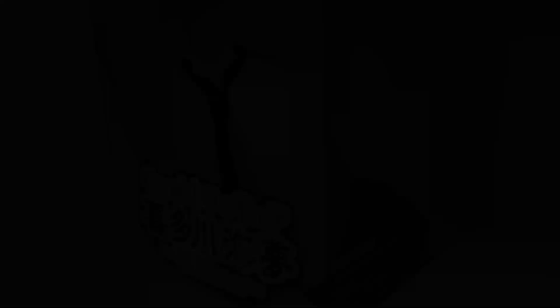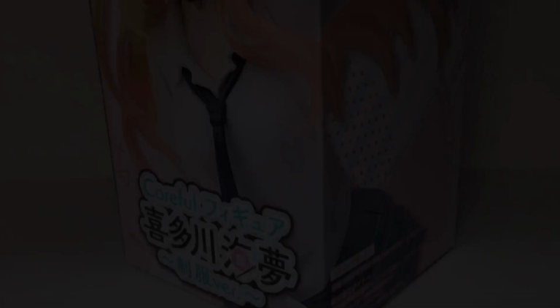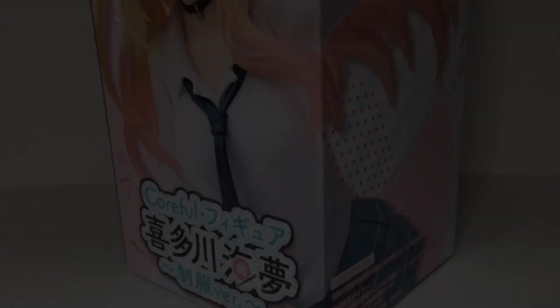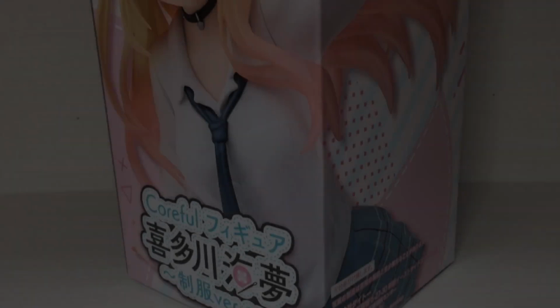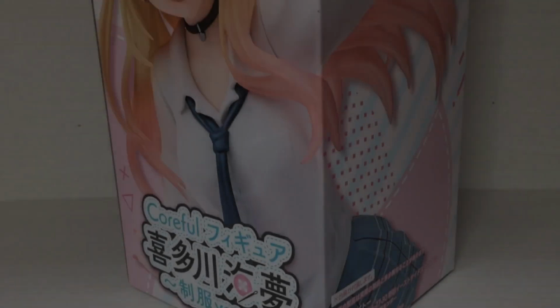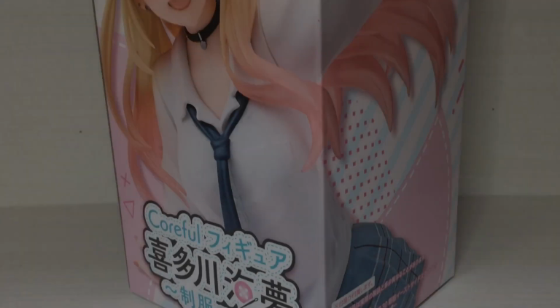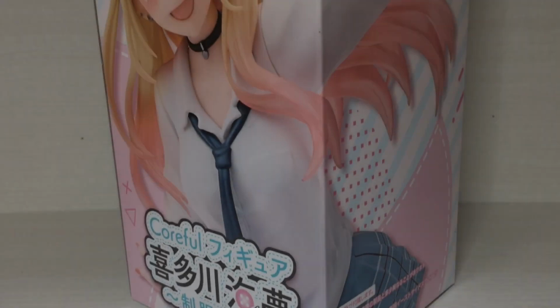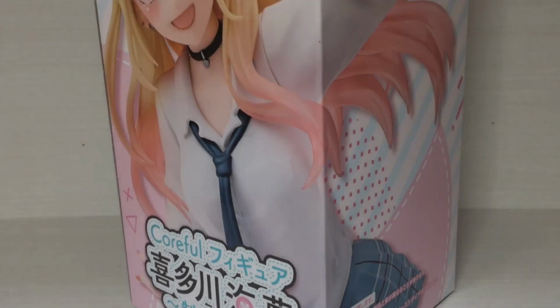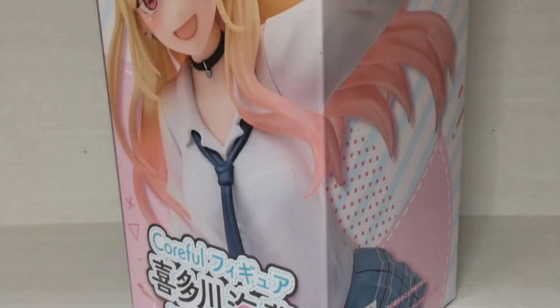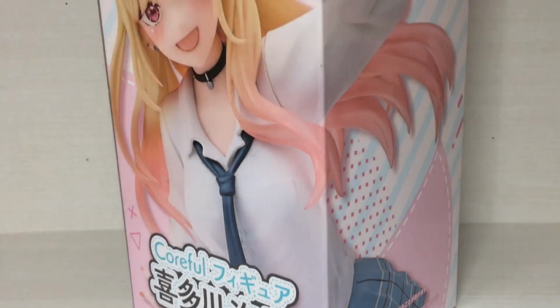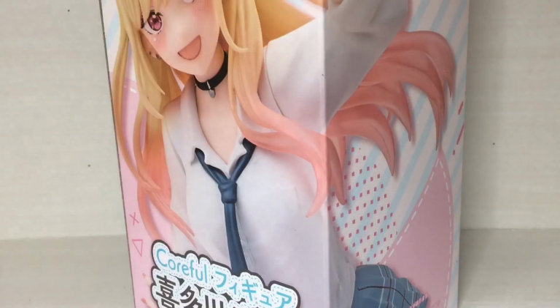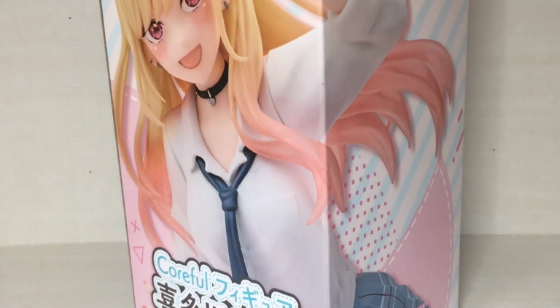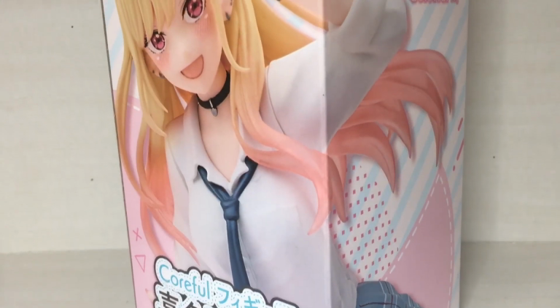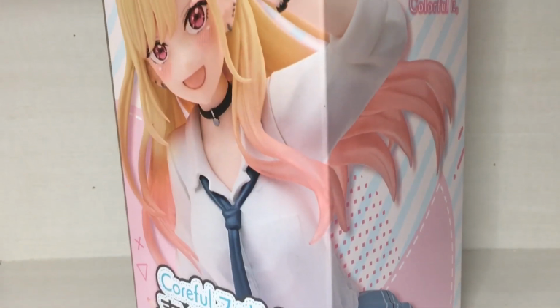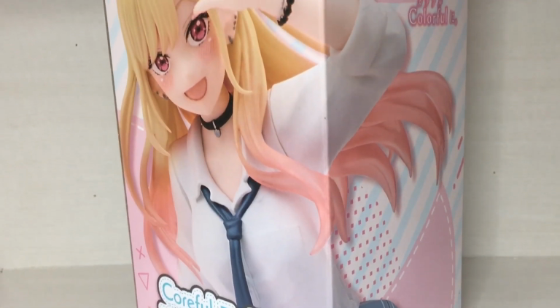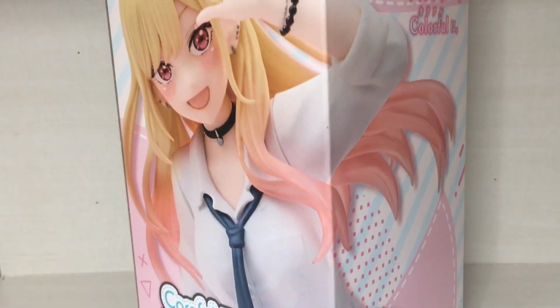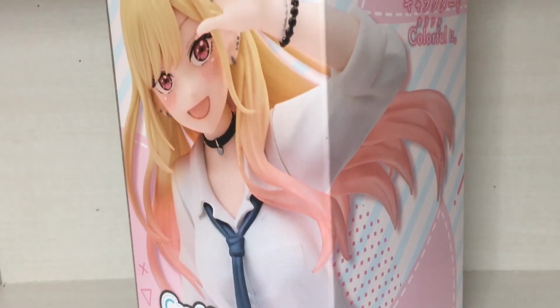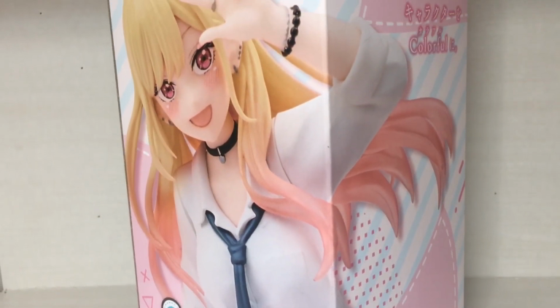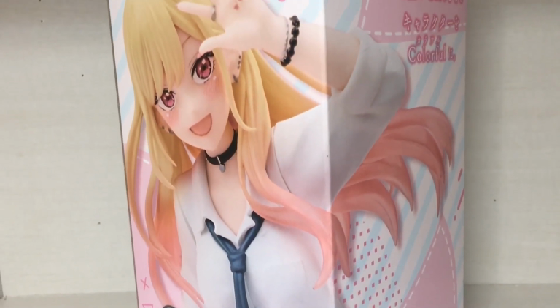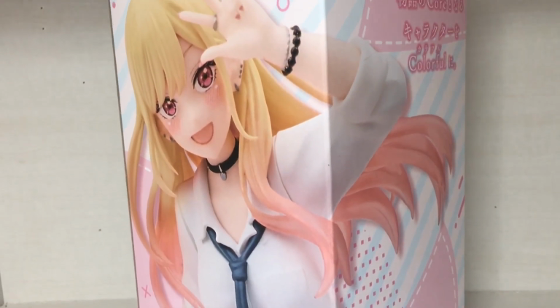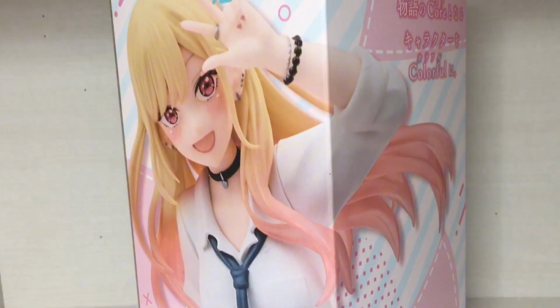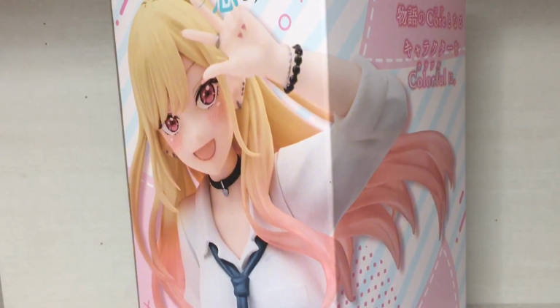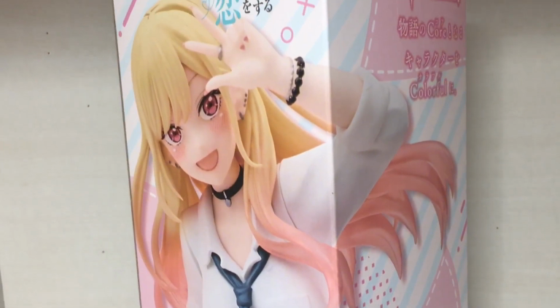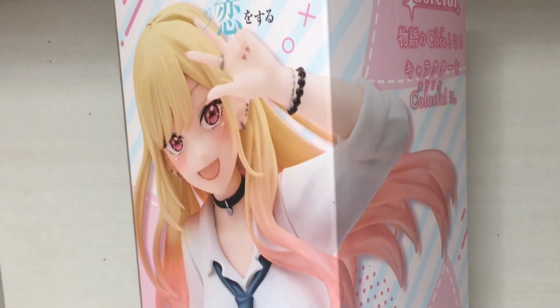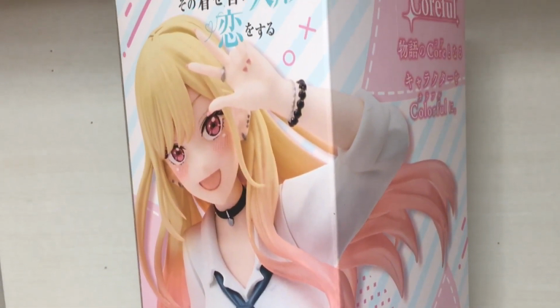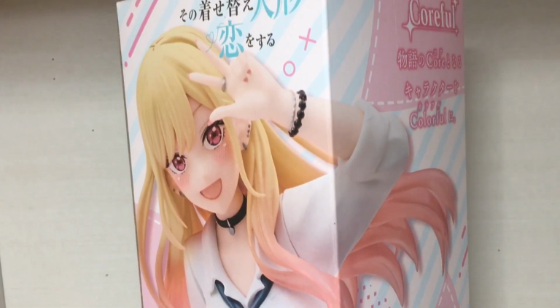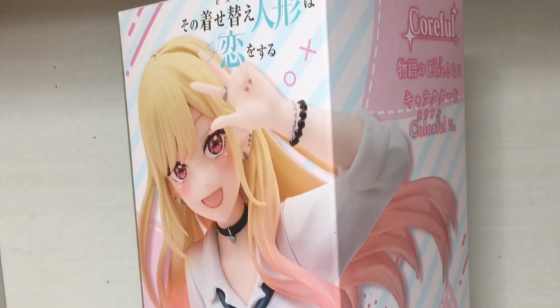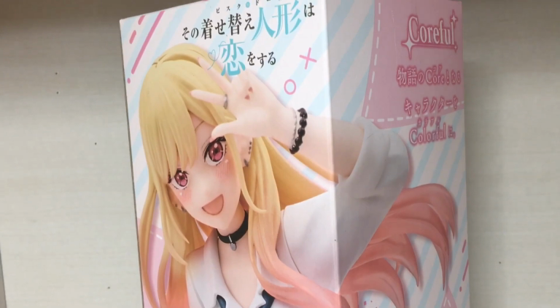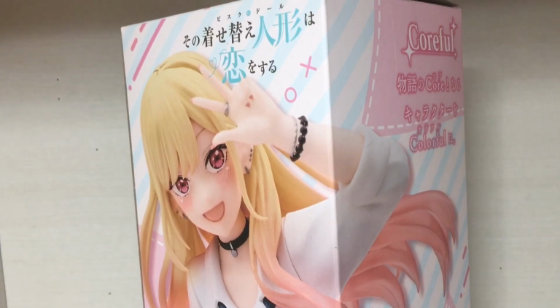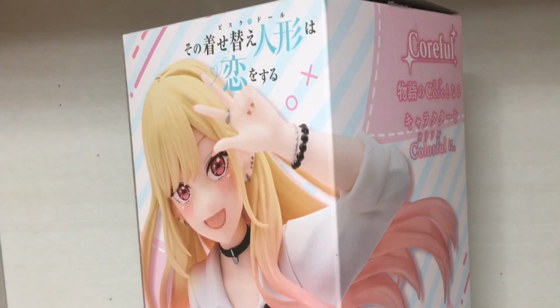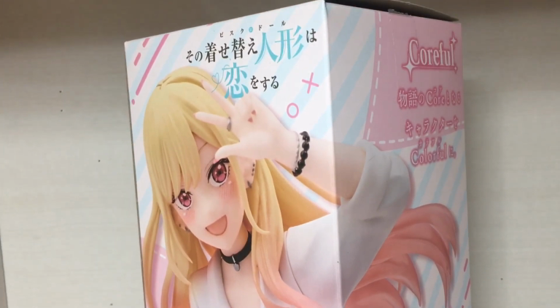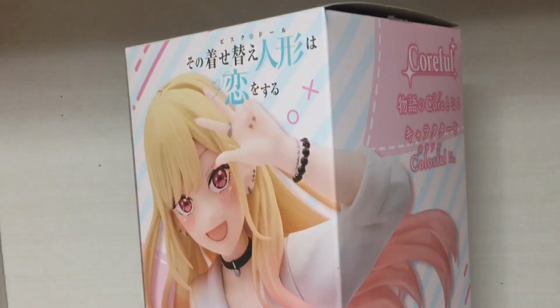Hello everyone, welcome to another video. This time I'm taking a look at the Marankita Goa from the Caulfill line, and it's from a company named Taito.